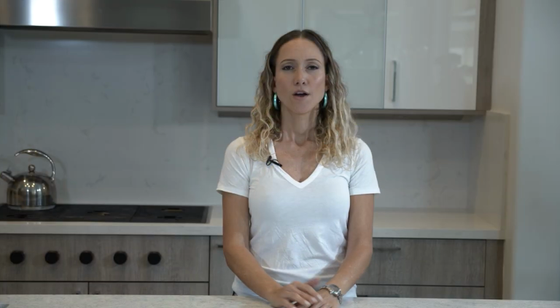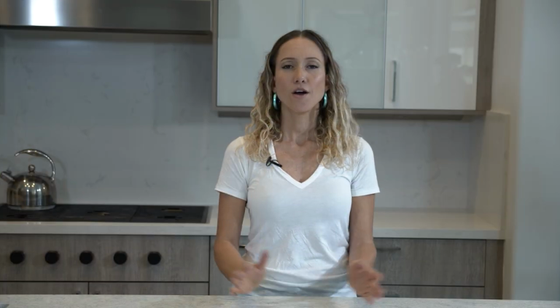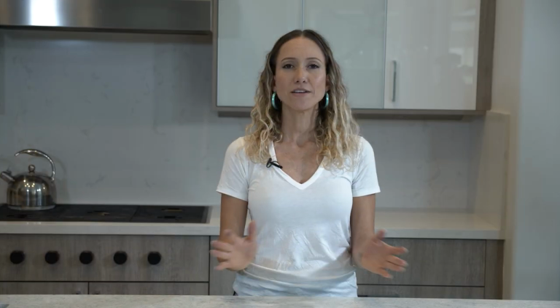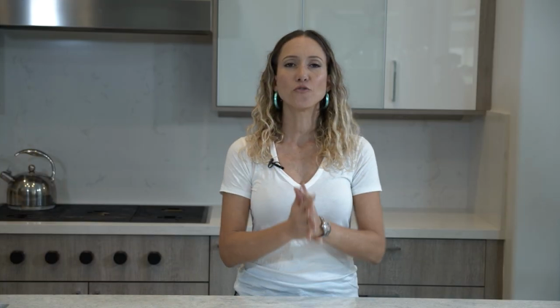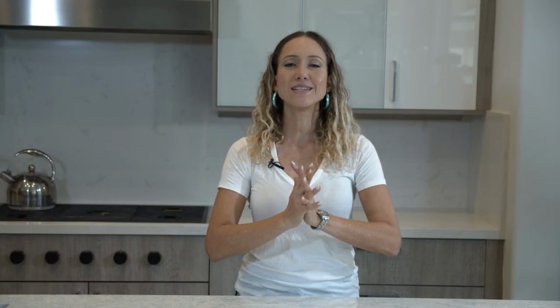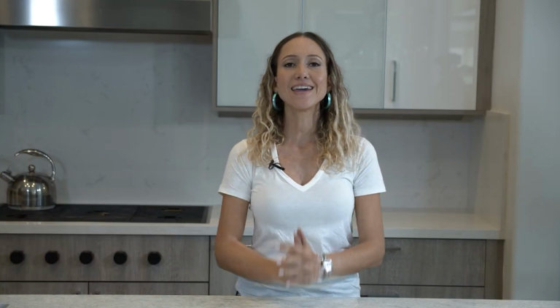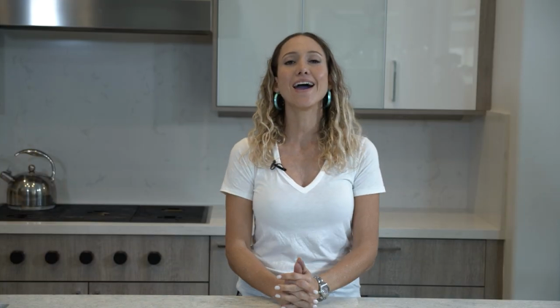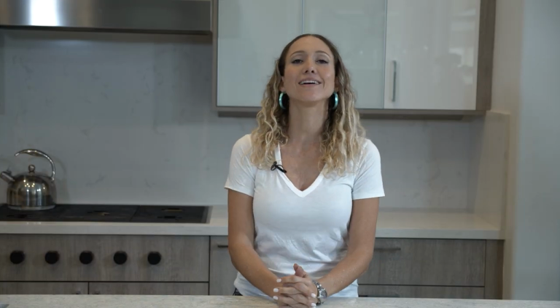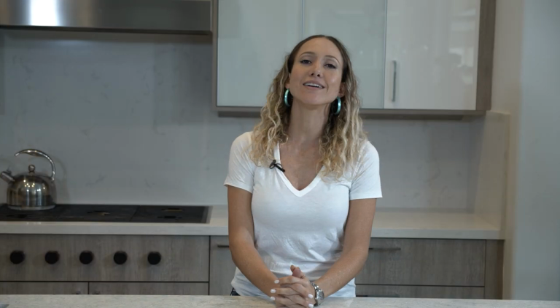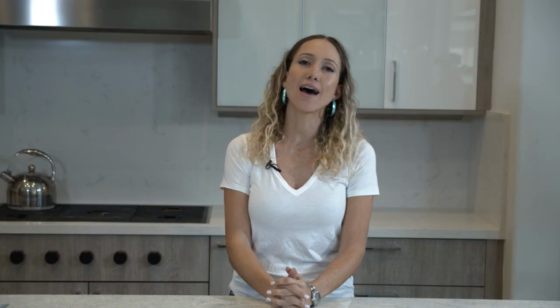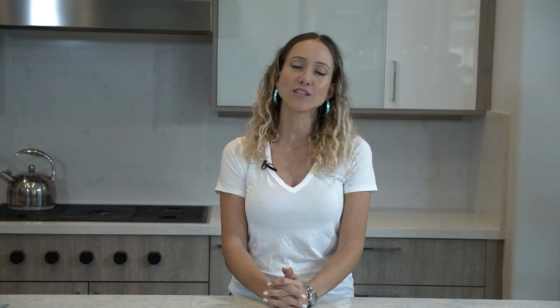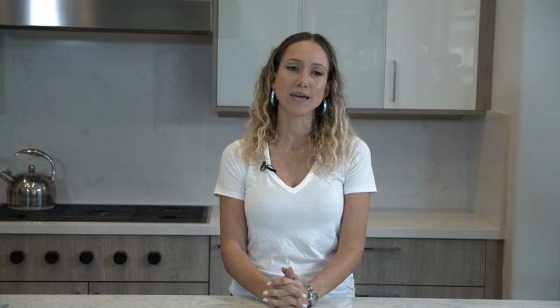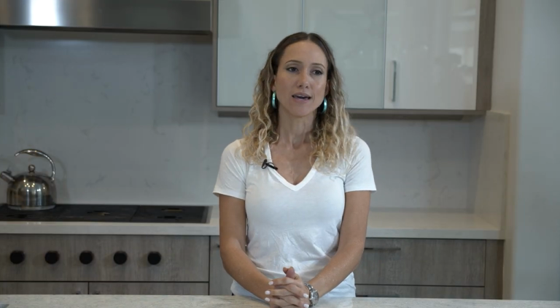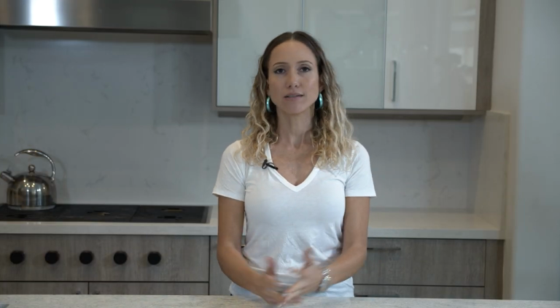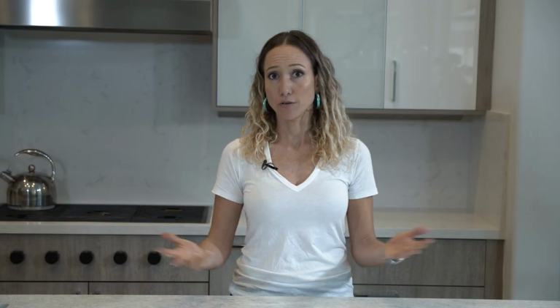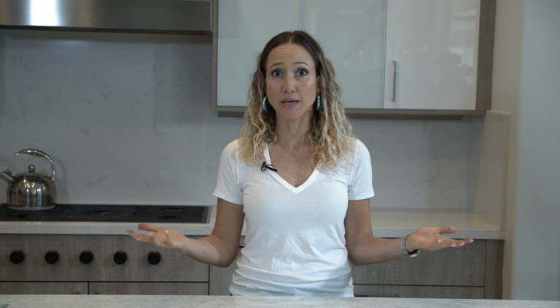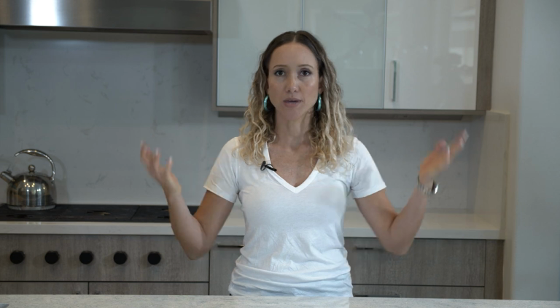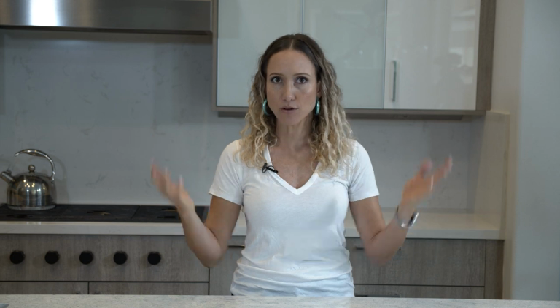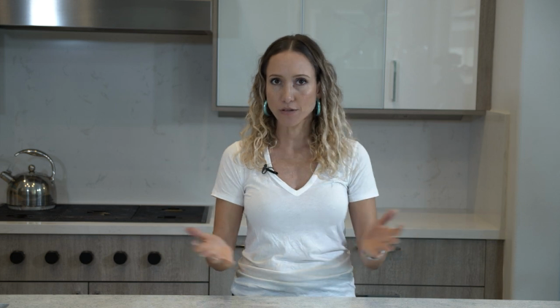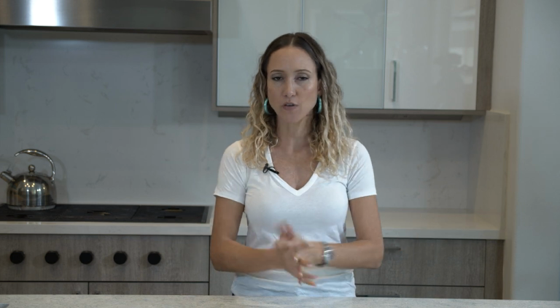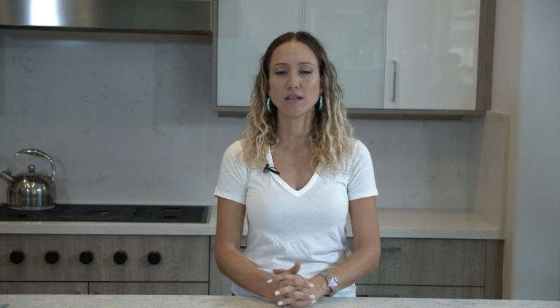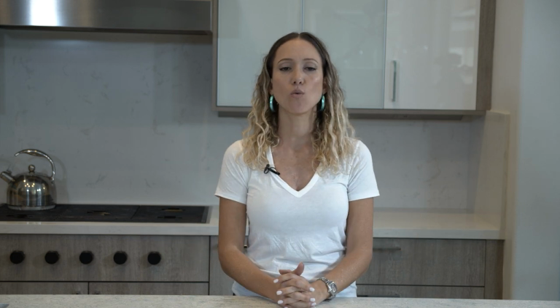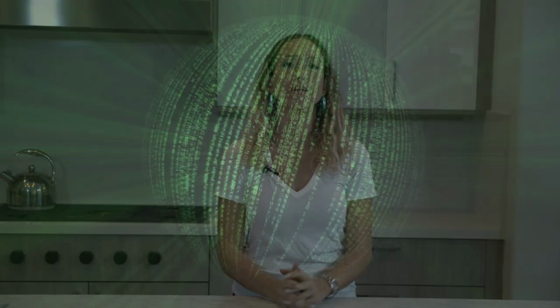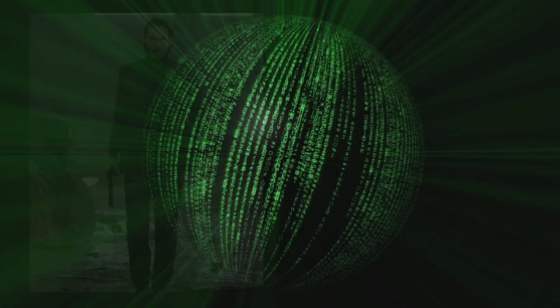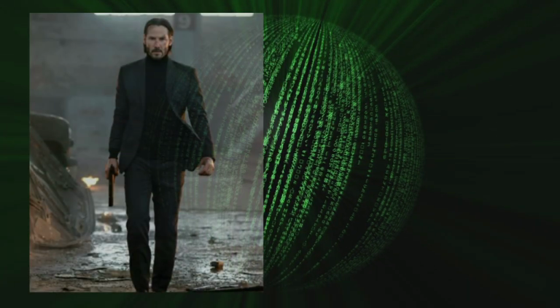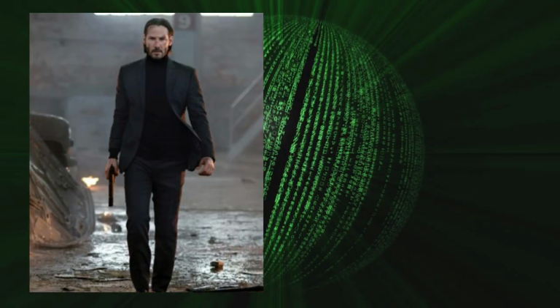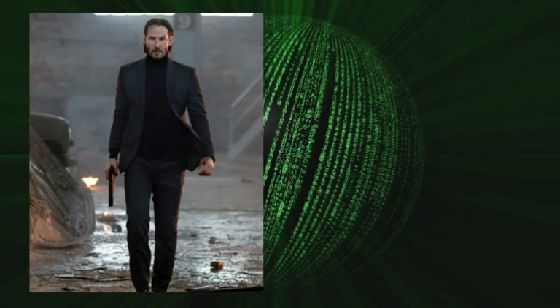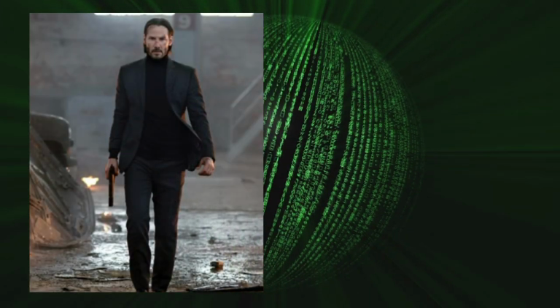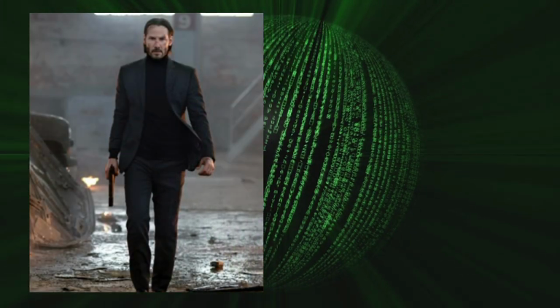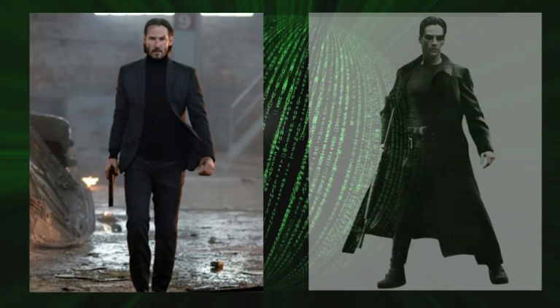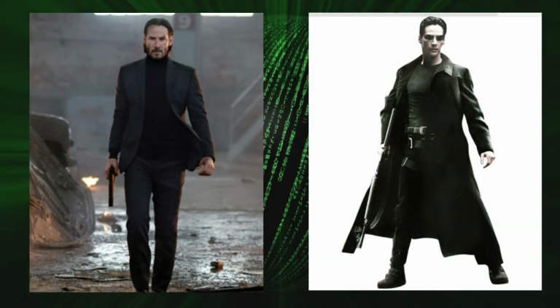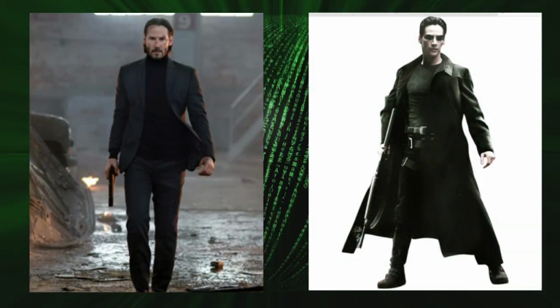Alright, so for this cake I had a client ask me — I guess they're a big Keanu Reeves fan — and they wanted half John Wick and half Neo.